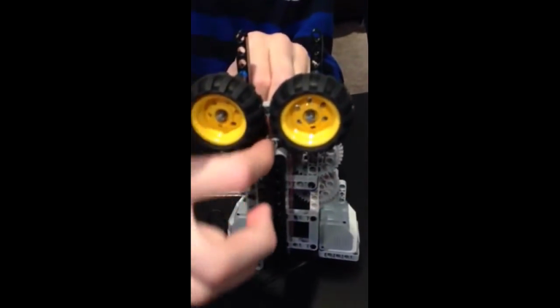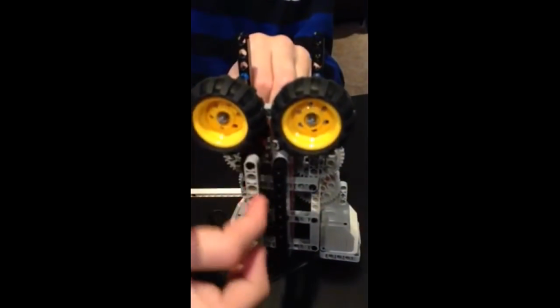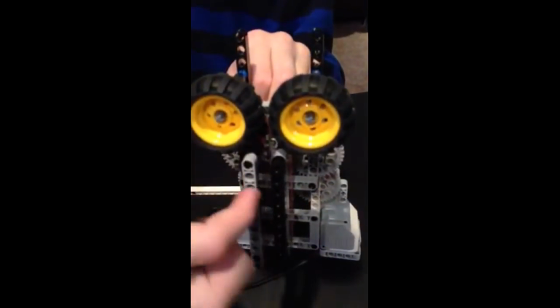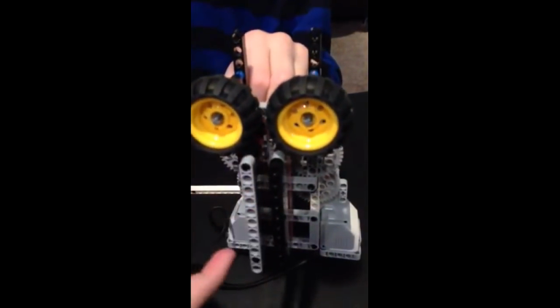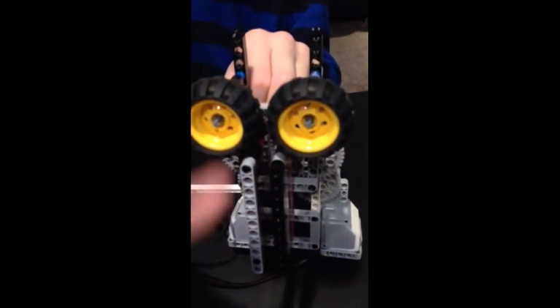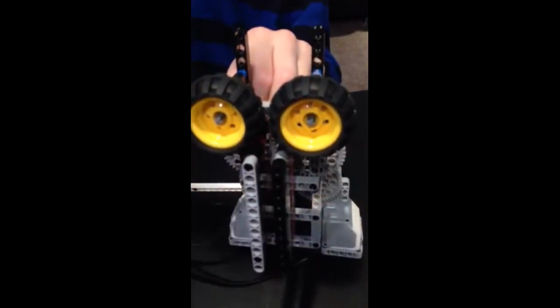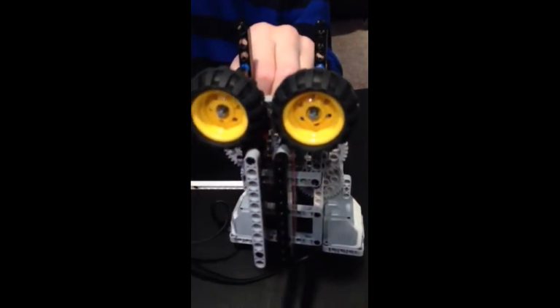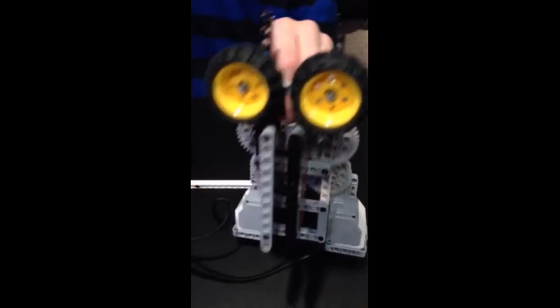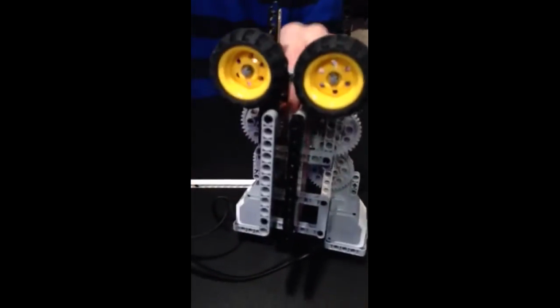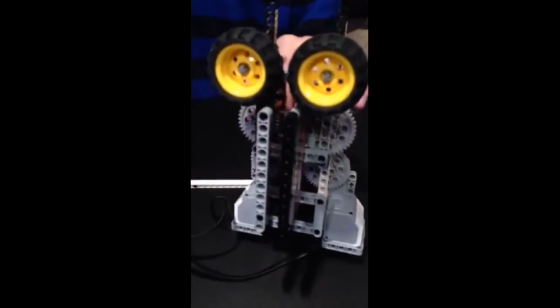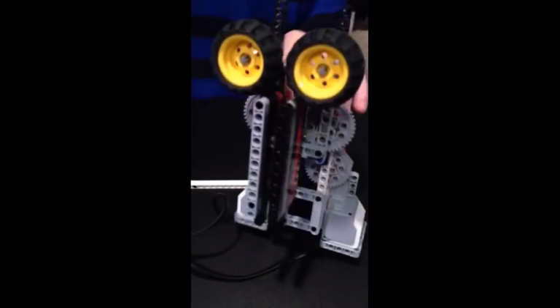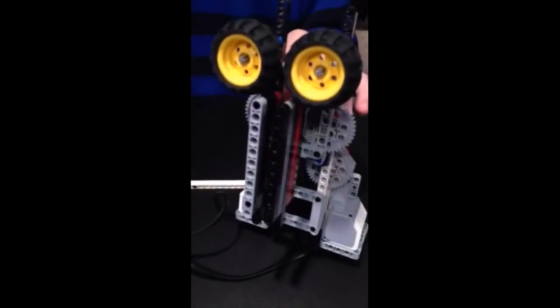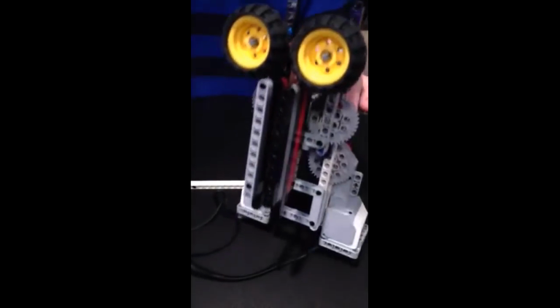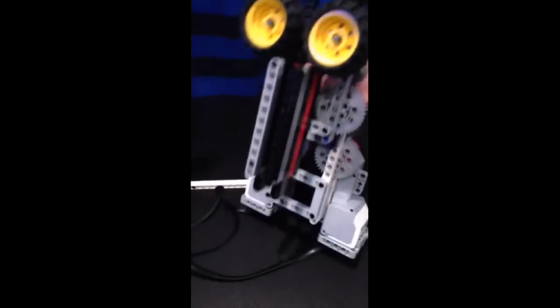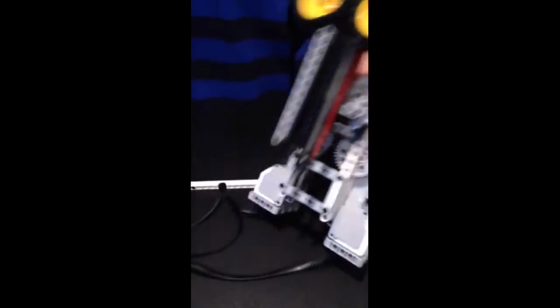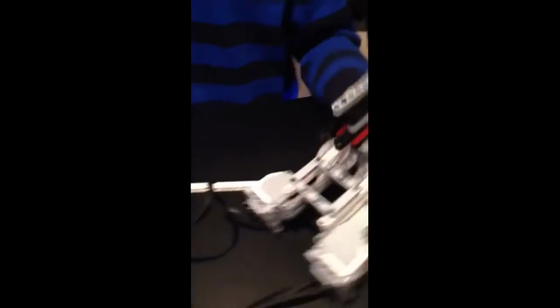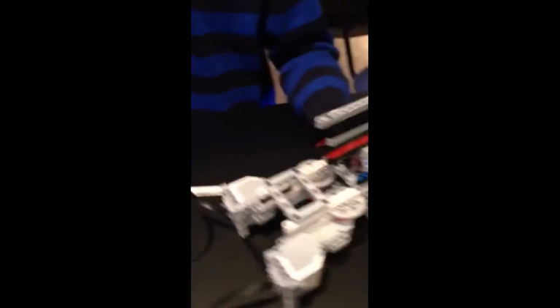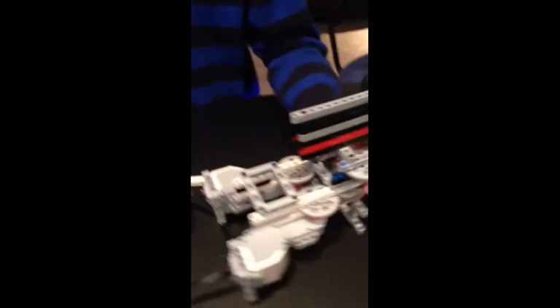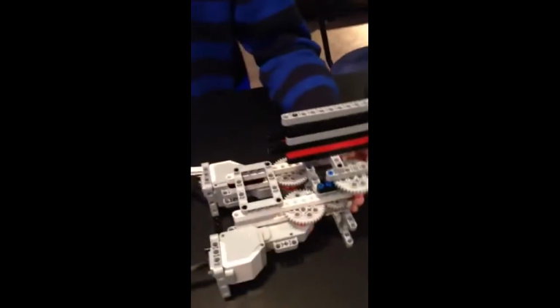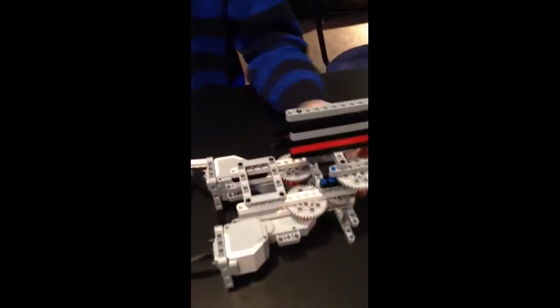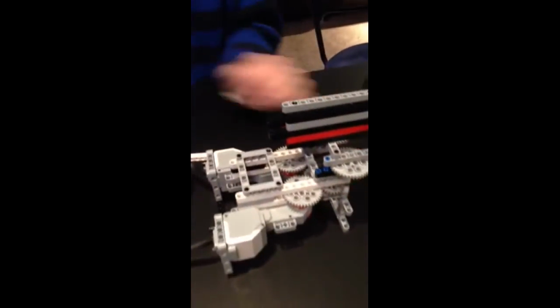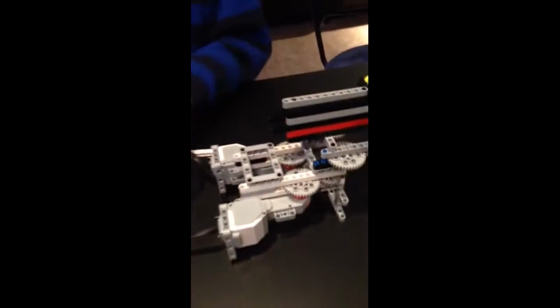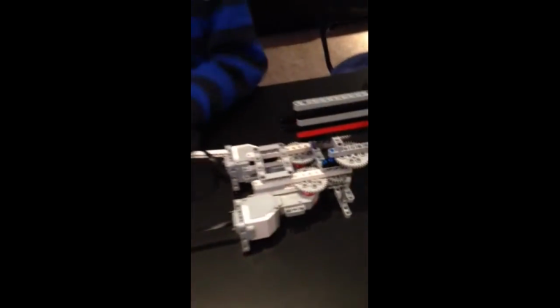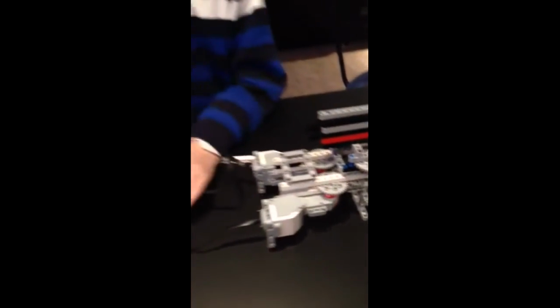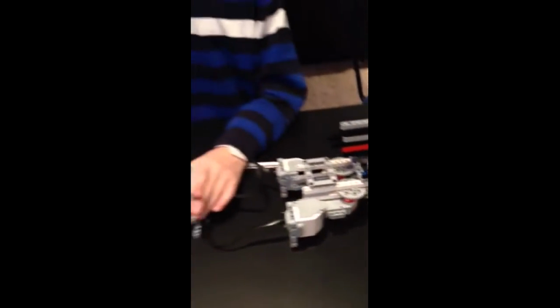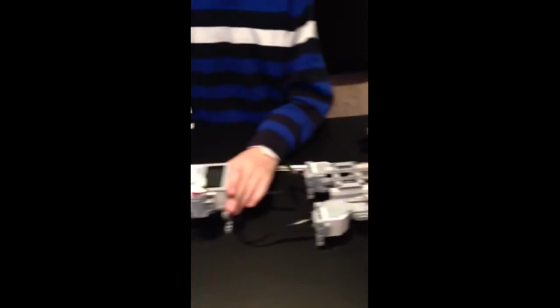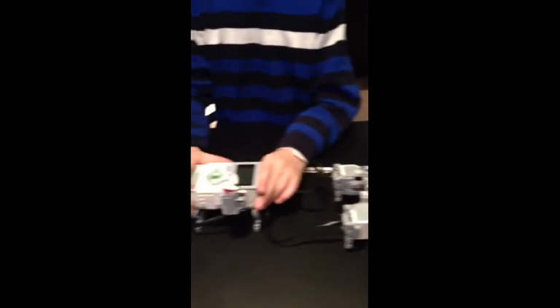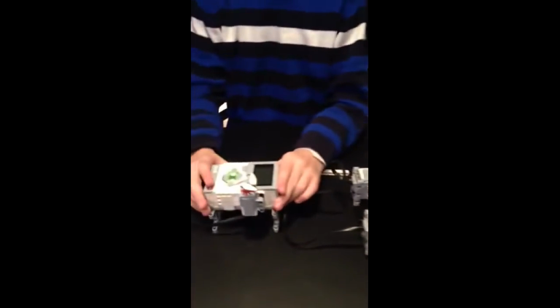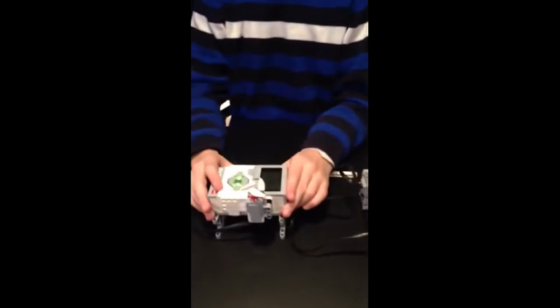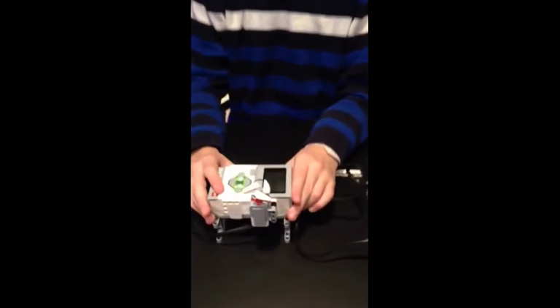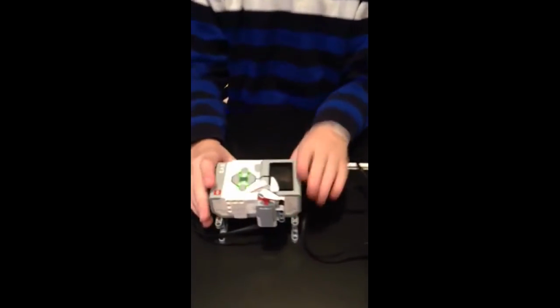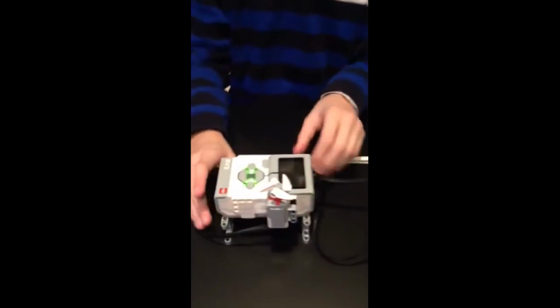It guides the airplane along into the two wheels, which I put close together so it can easily go straight through and get enough power behind it.